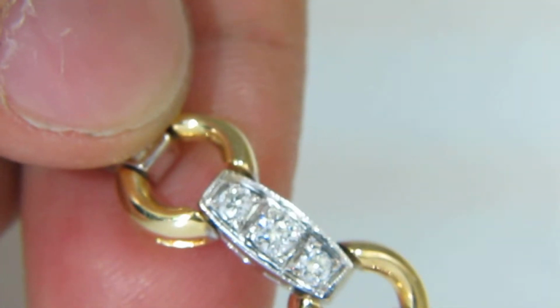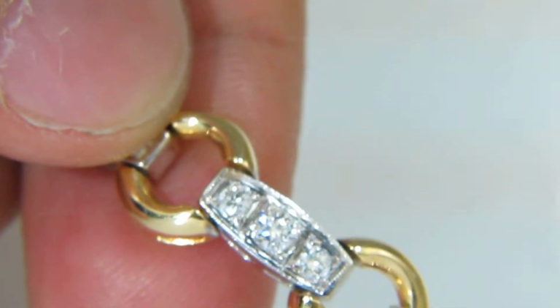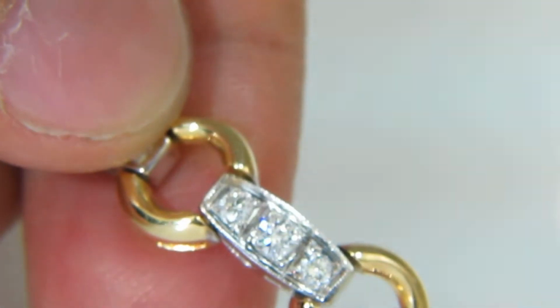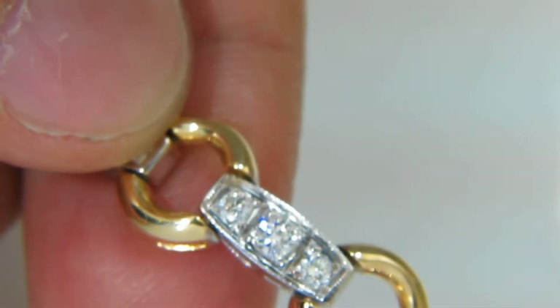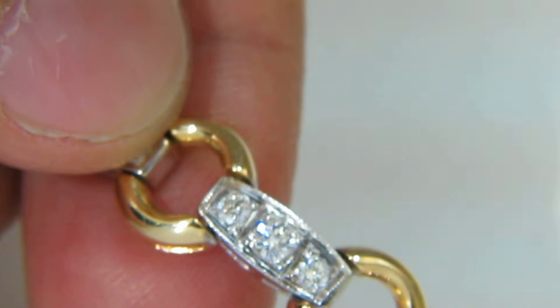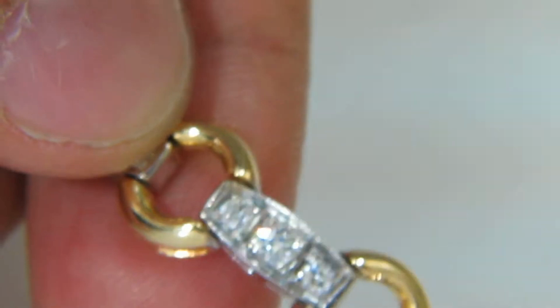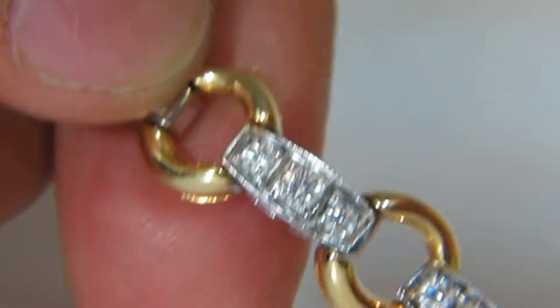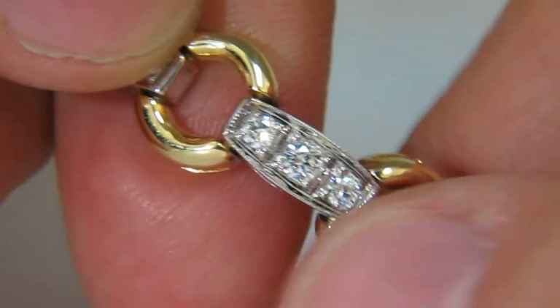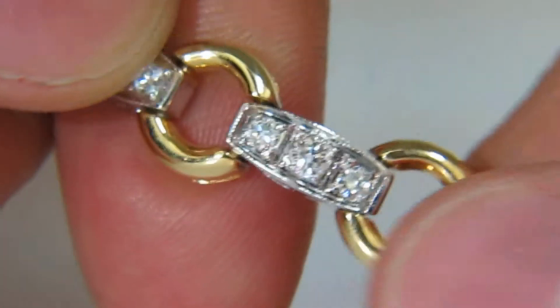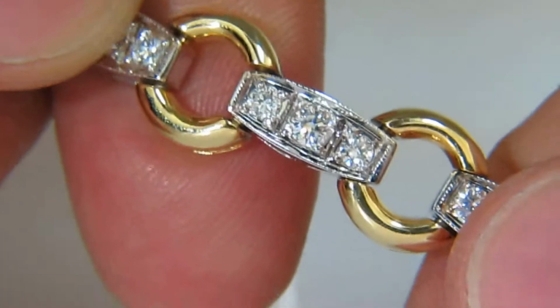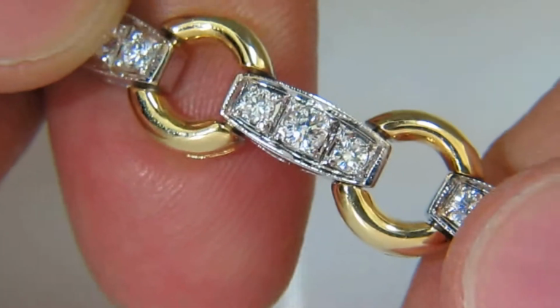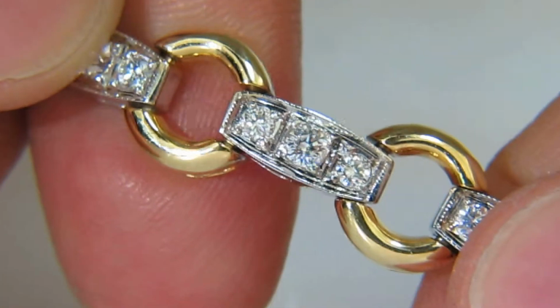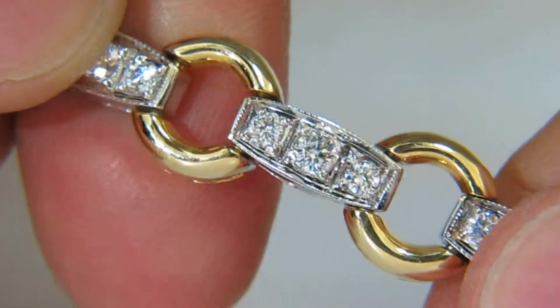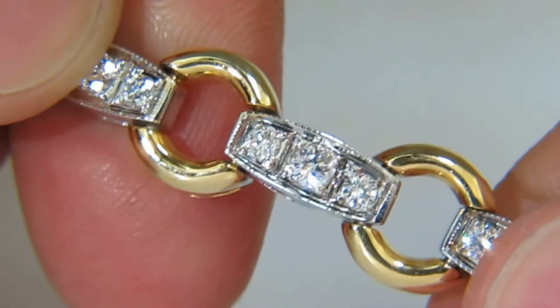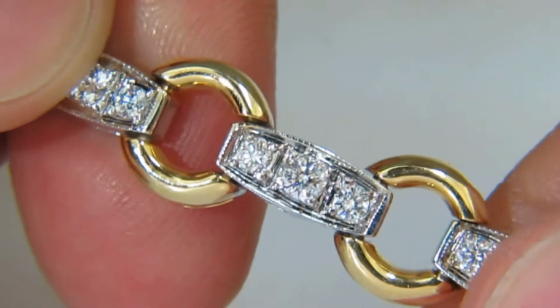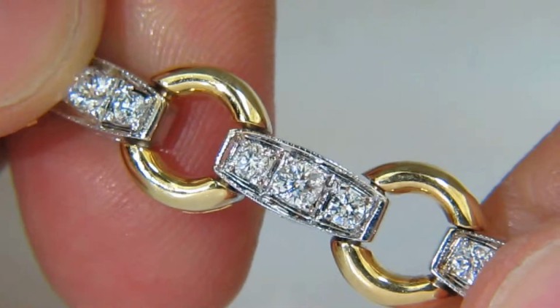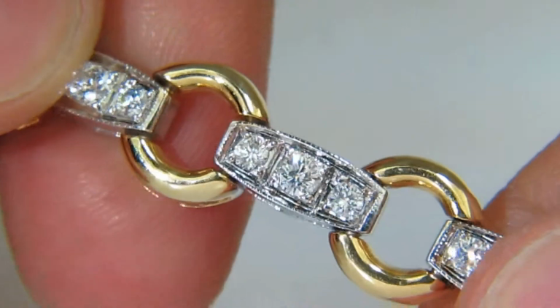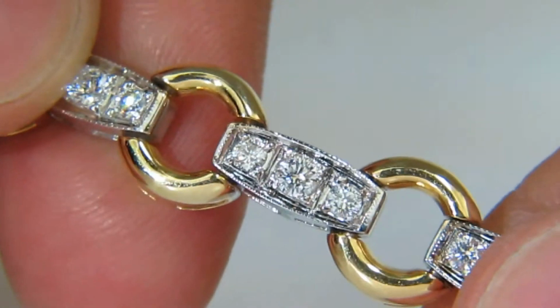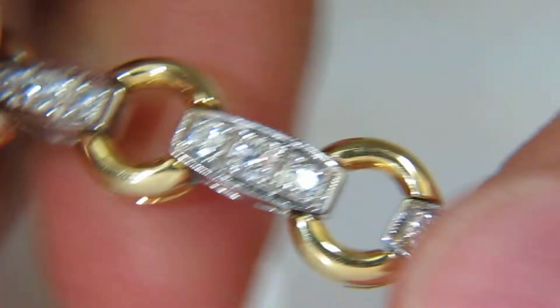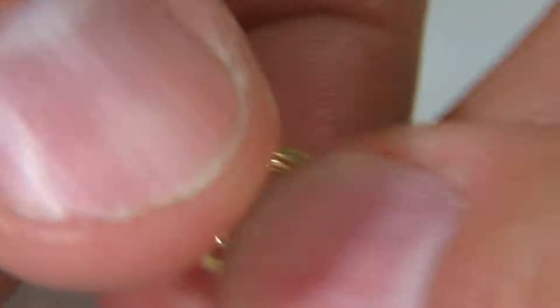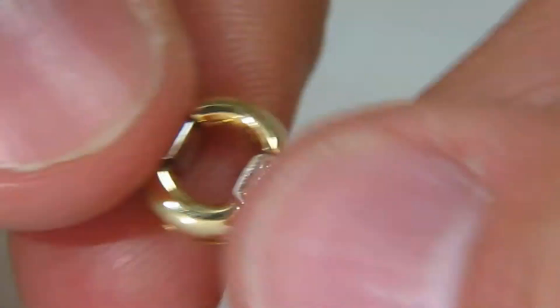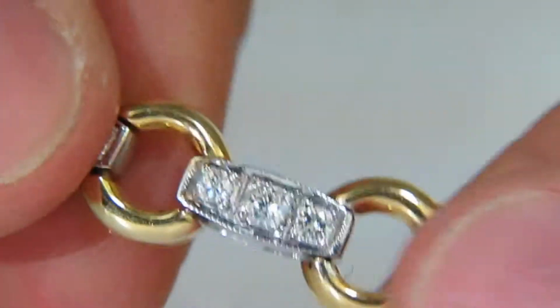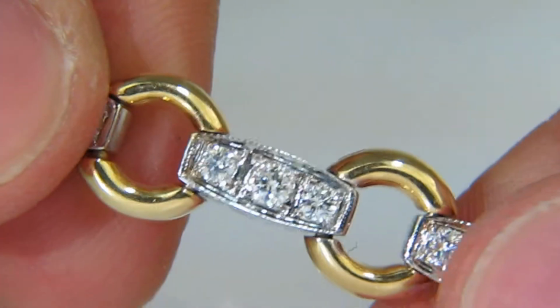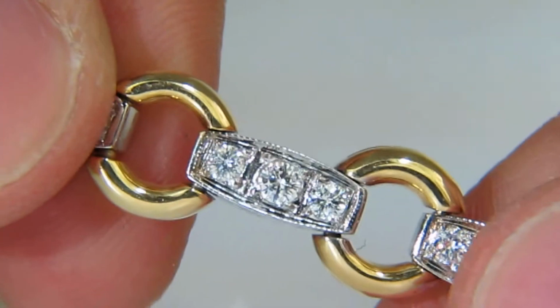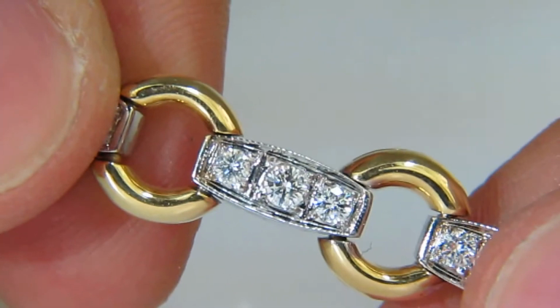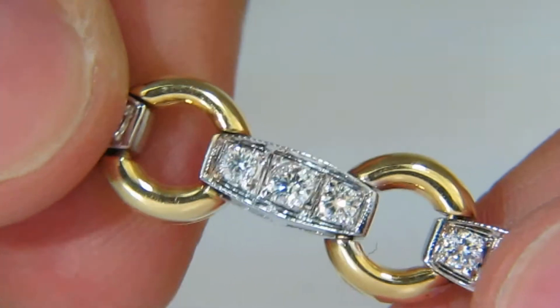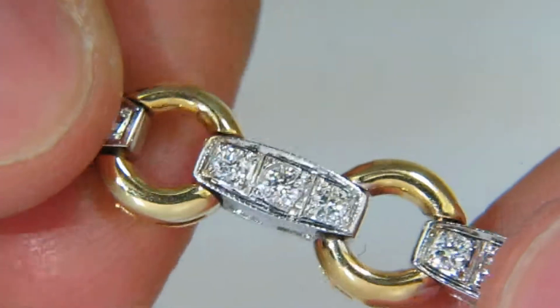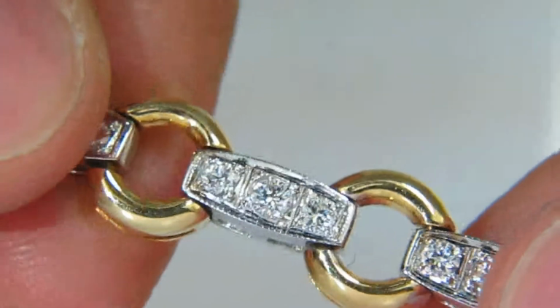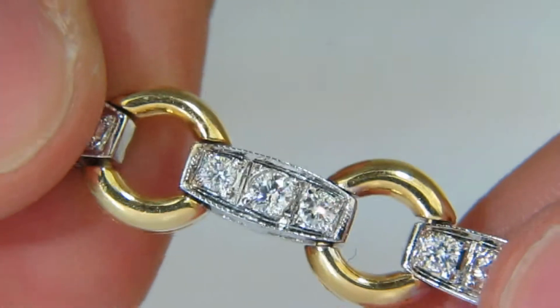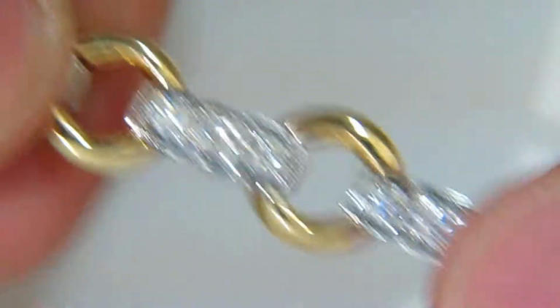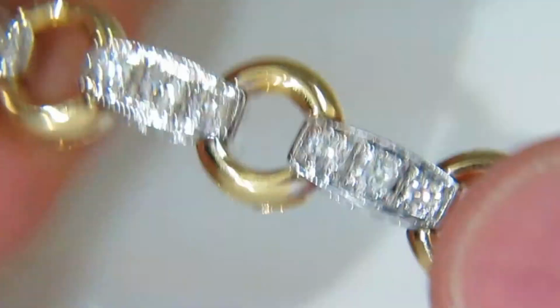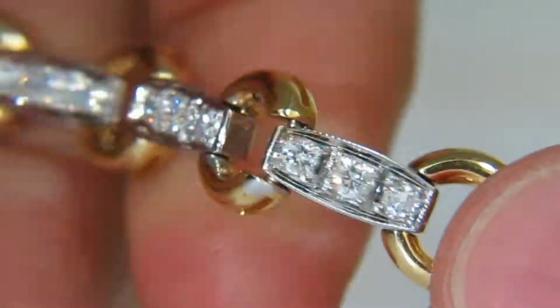The diamonds are rounds and full cuts. The bracelet is 14 carat gold.